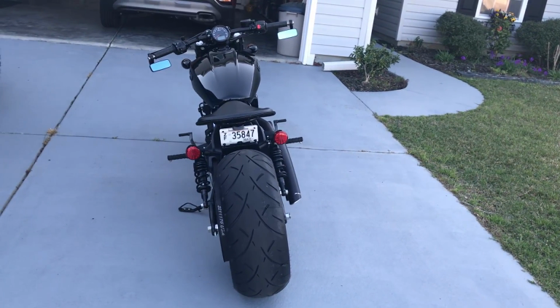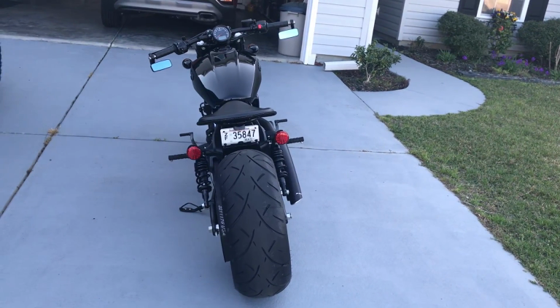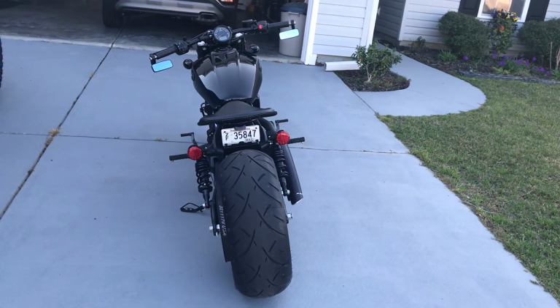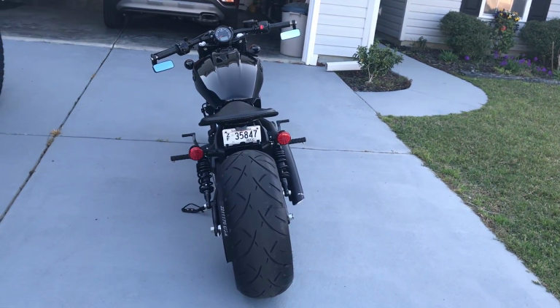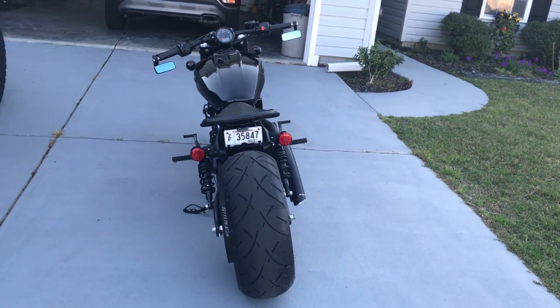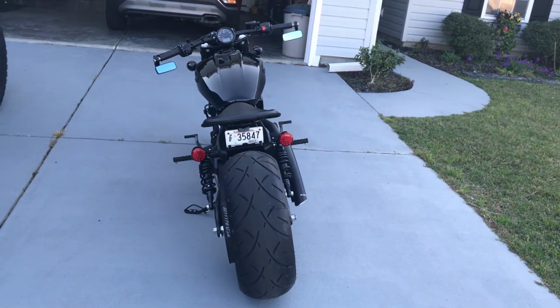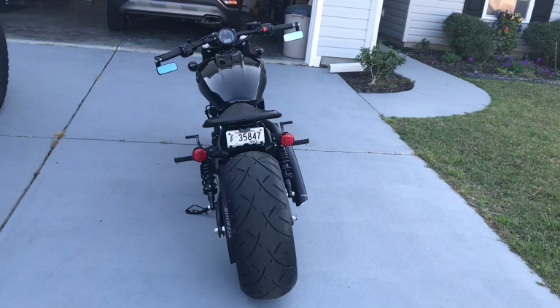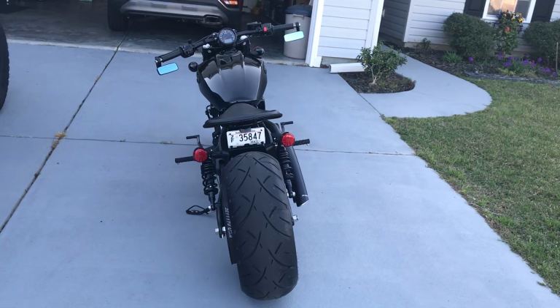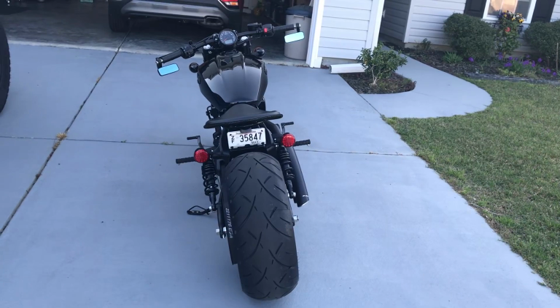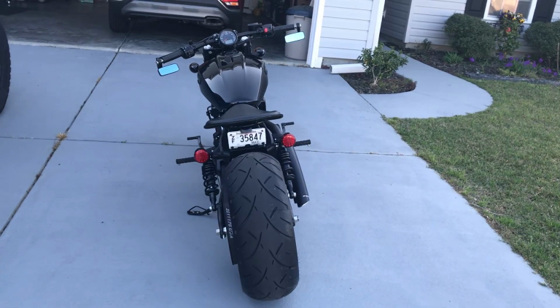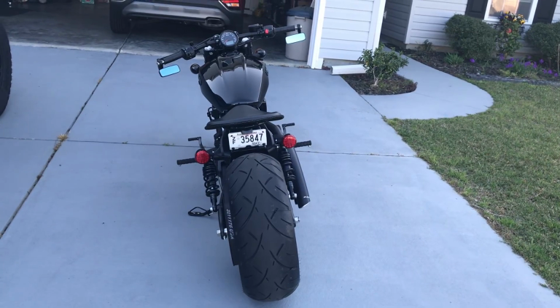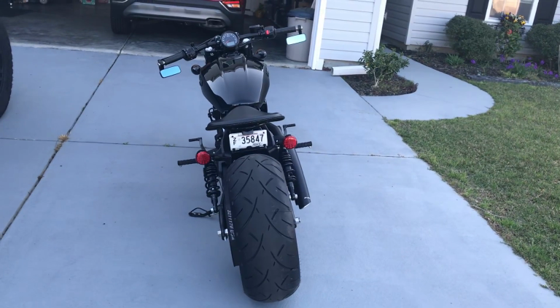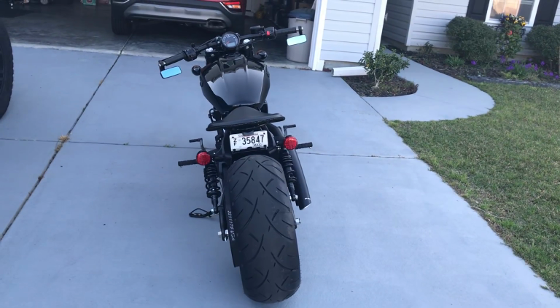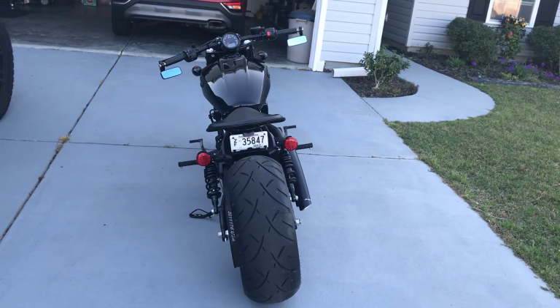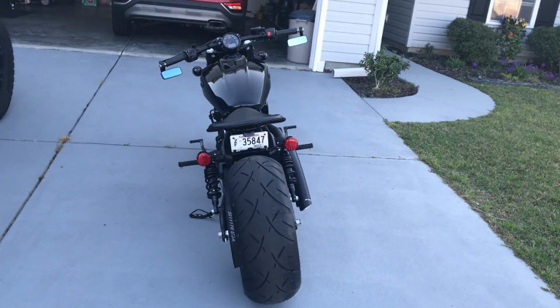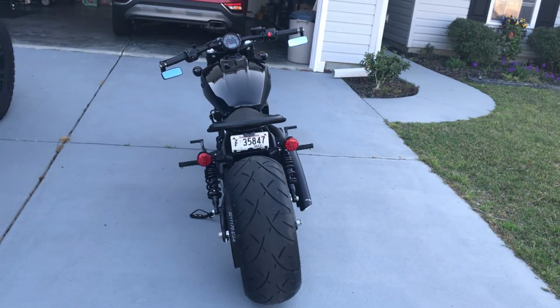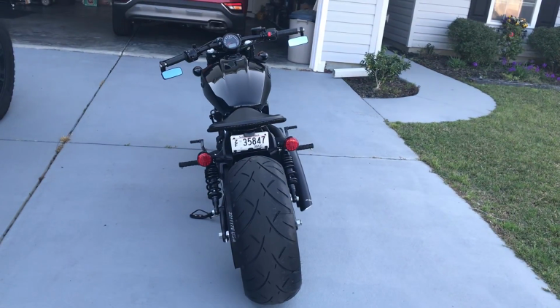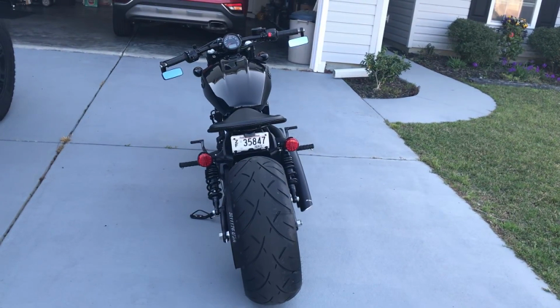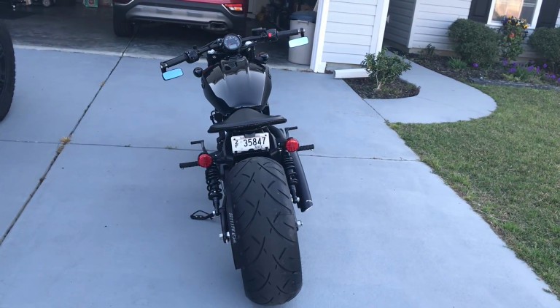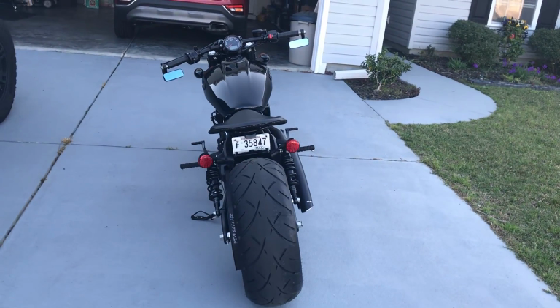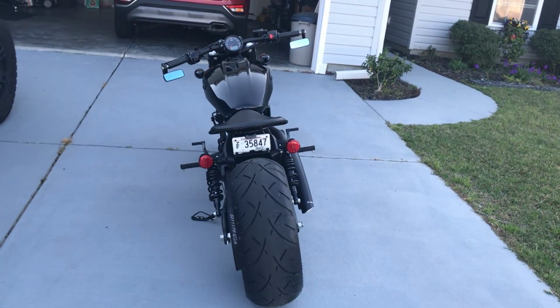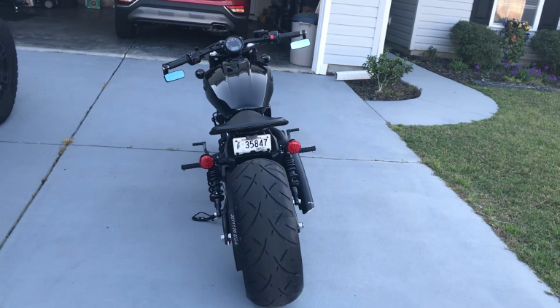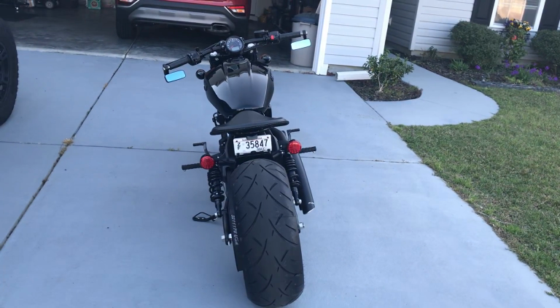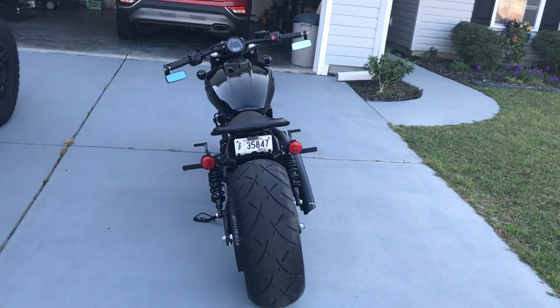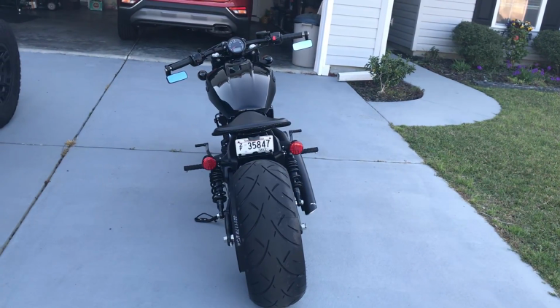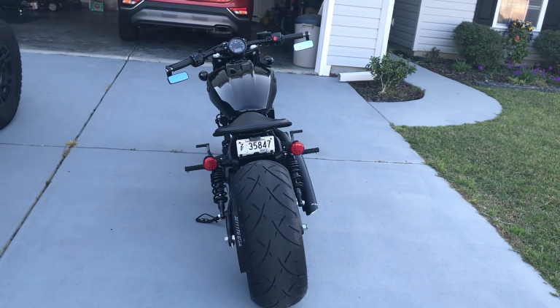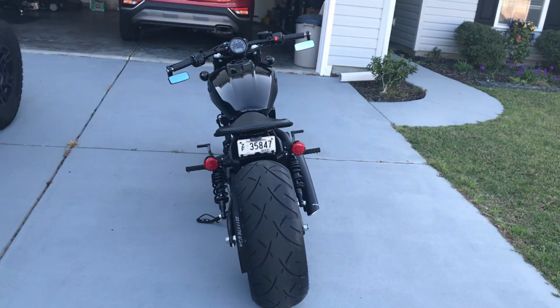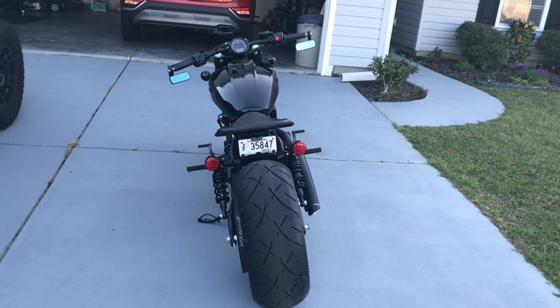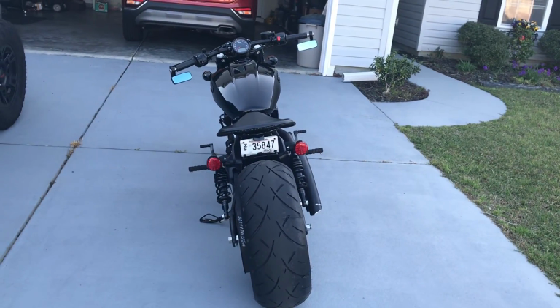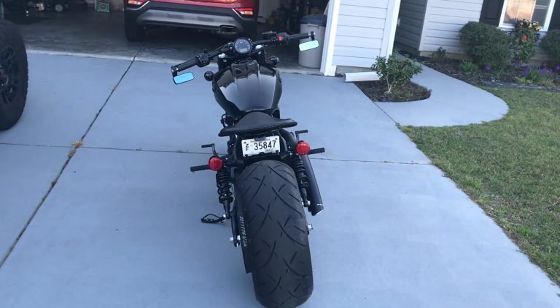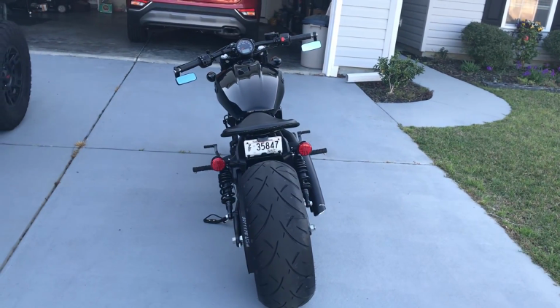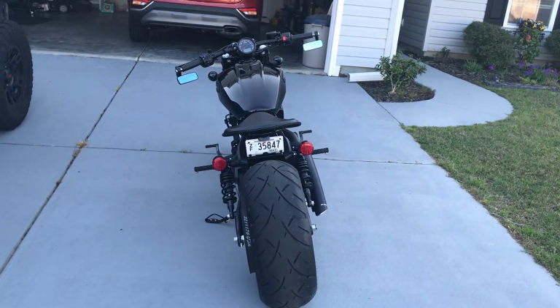This is just for visuals looking at the 240 rear wheel and tire. If you've got any questions, just post and I'll get back to you as soon as I can. Thanks for watching.